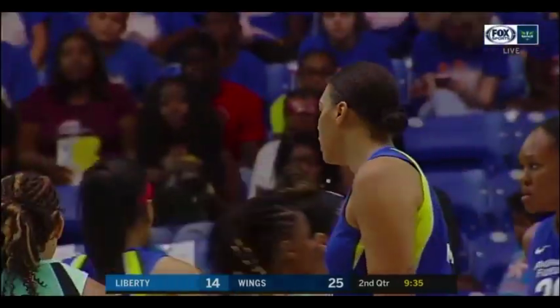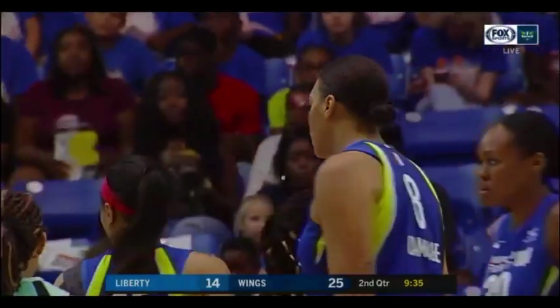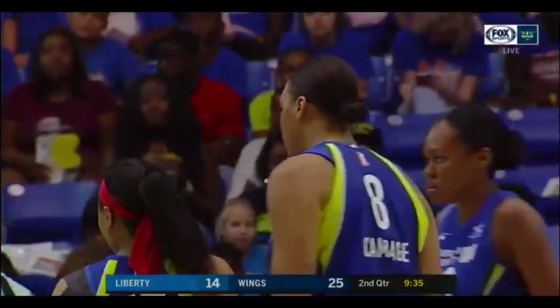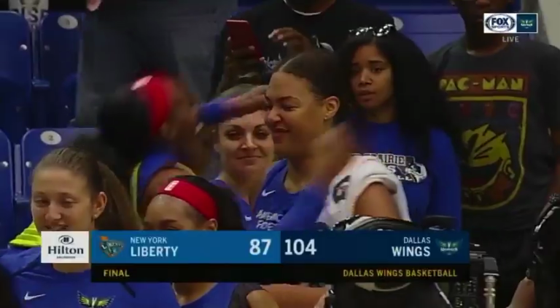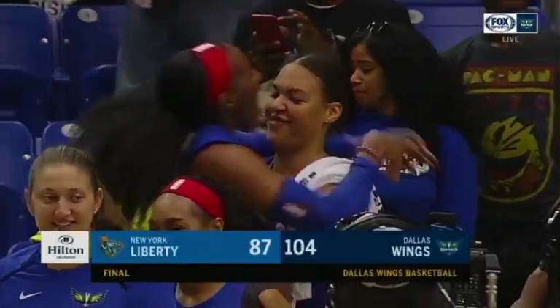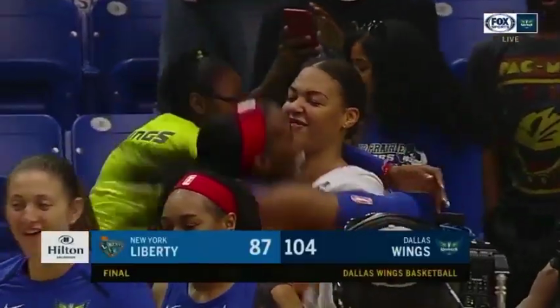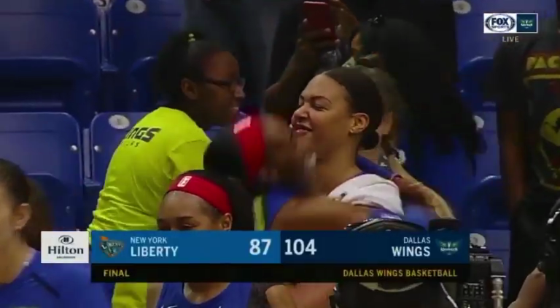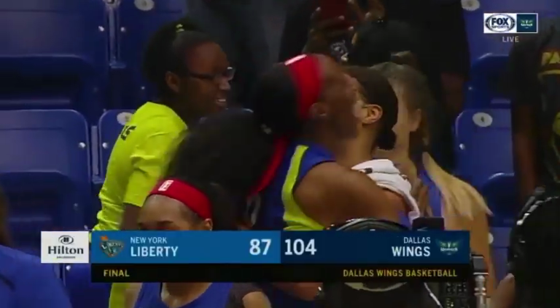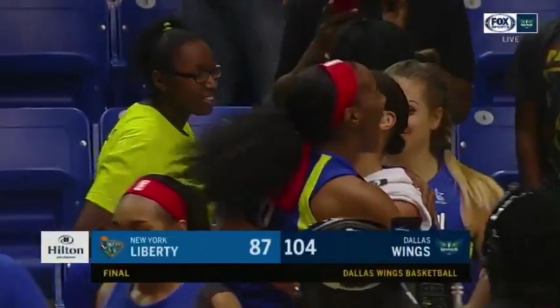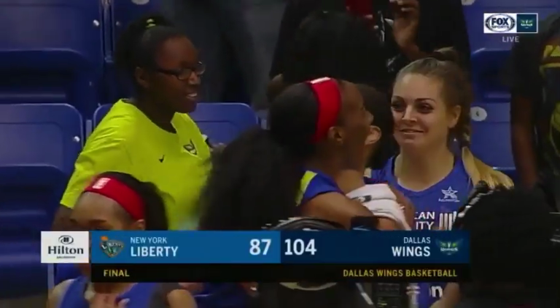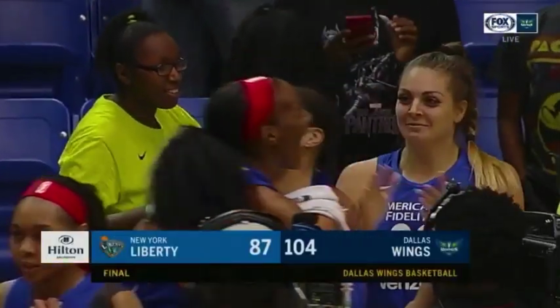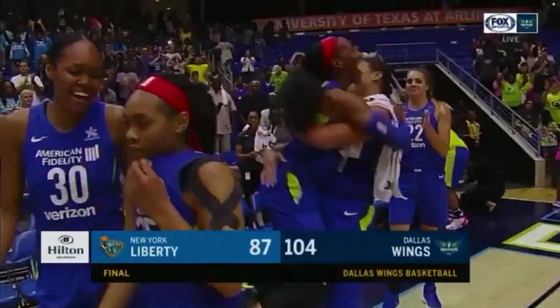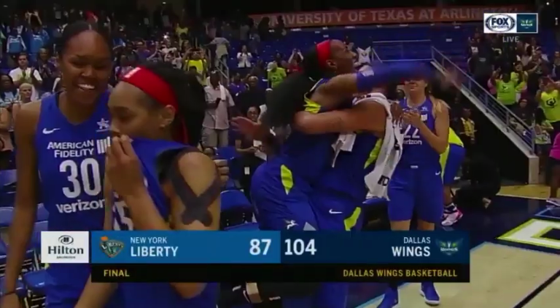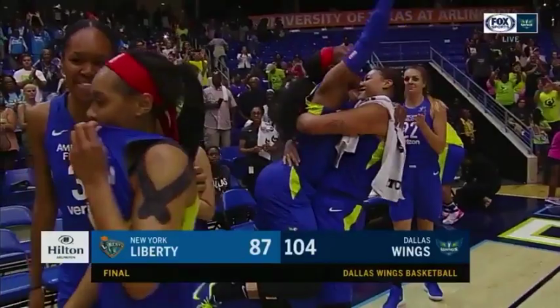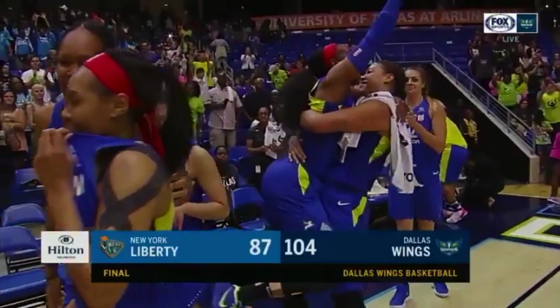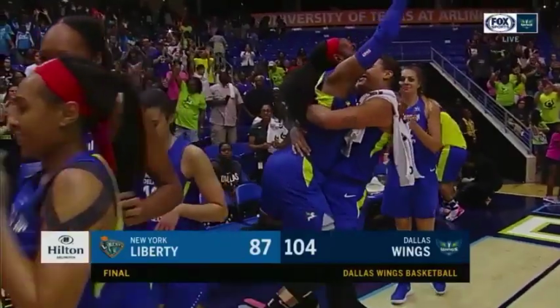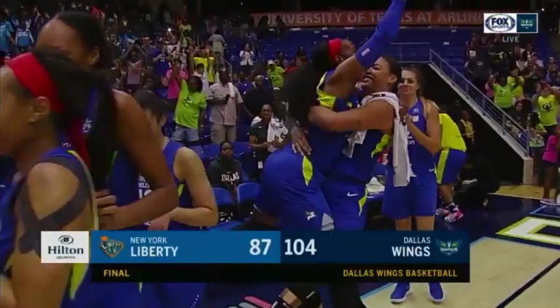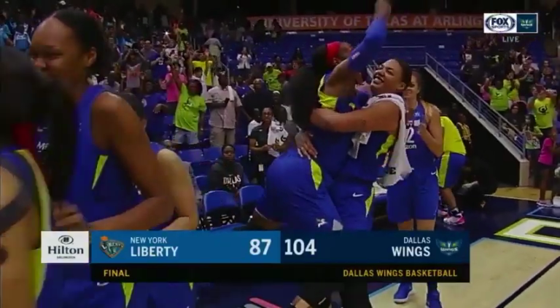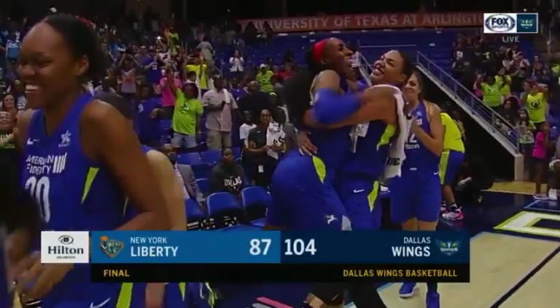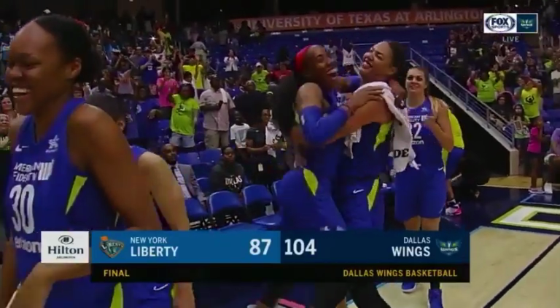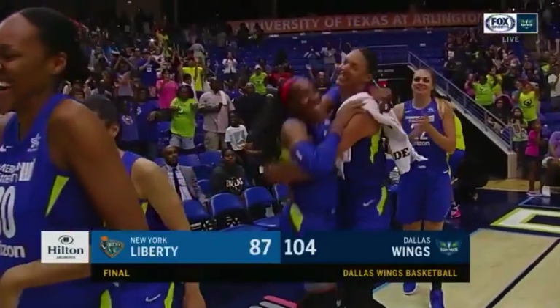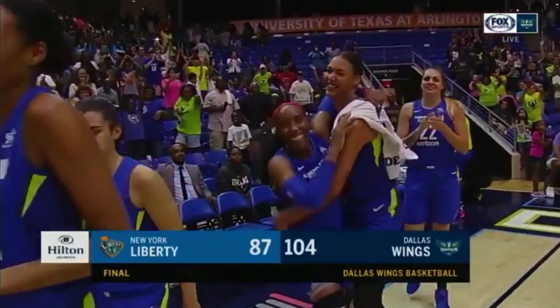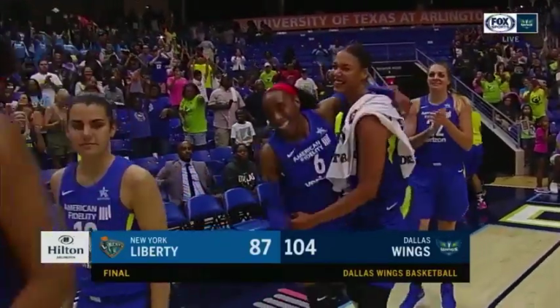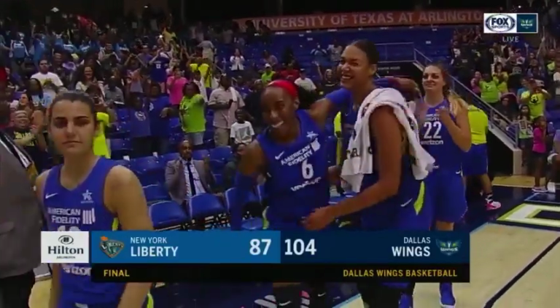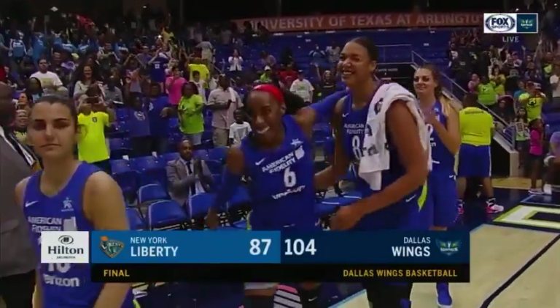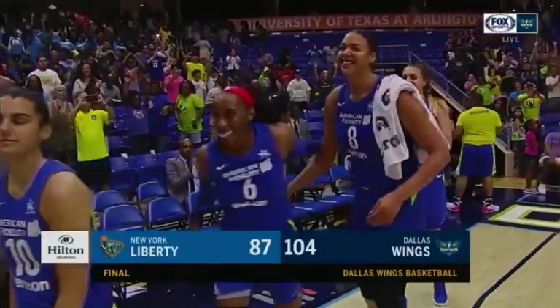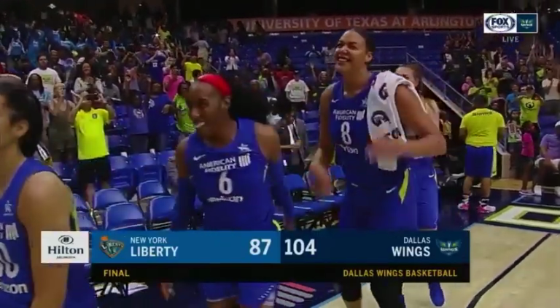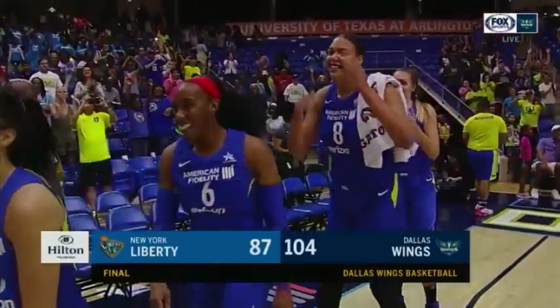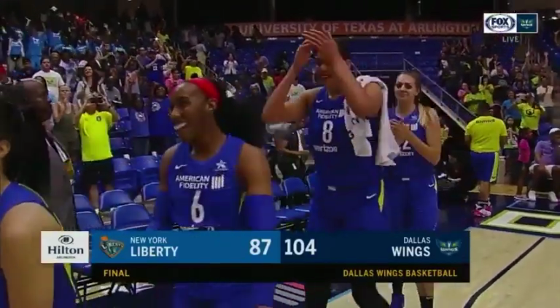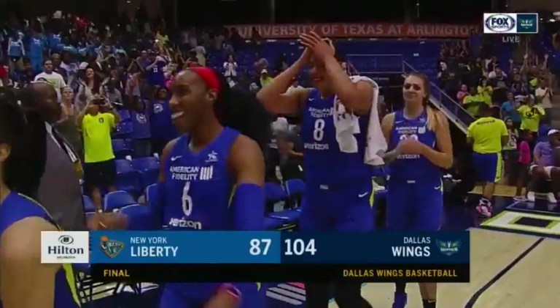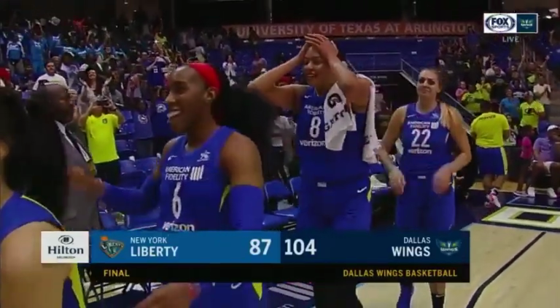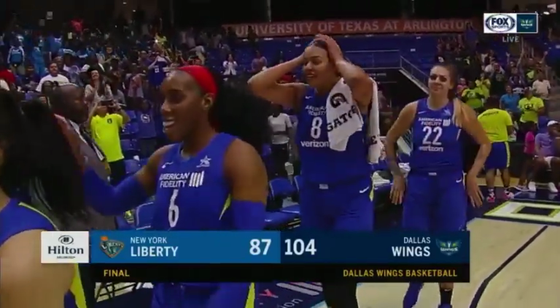Check out how she scored the rest of her points on Mavs Moneyball, and we'll be back with more WNBA Wings coverage.